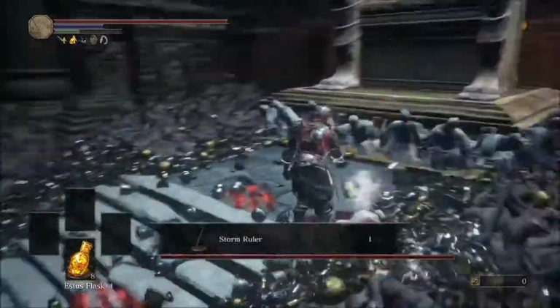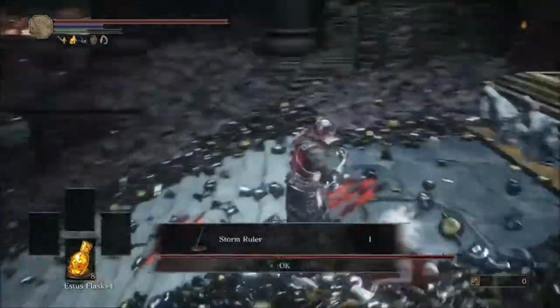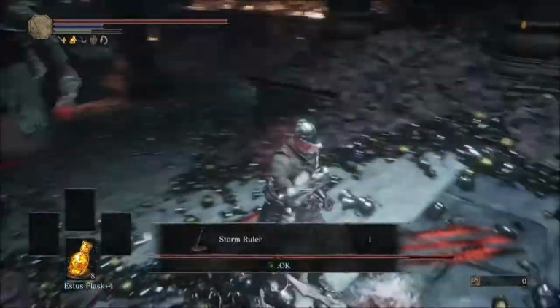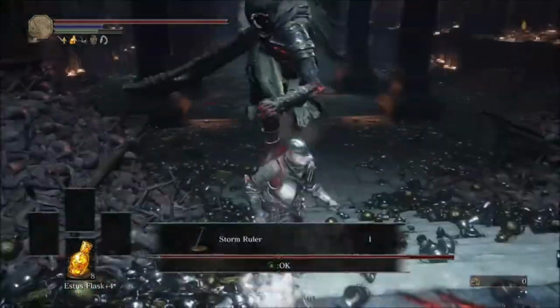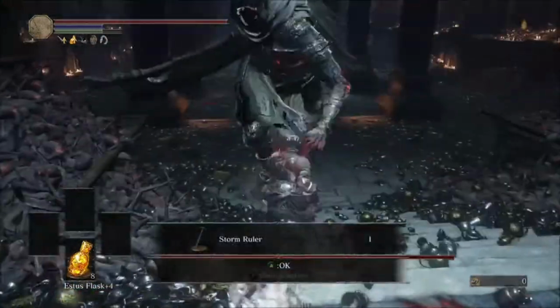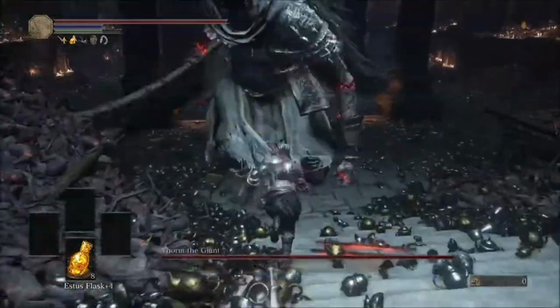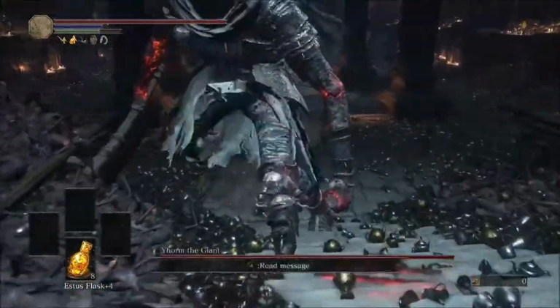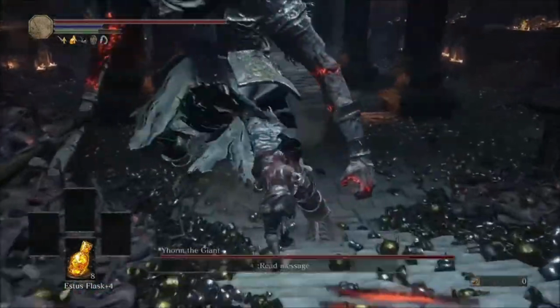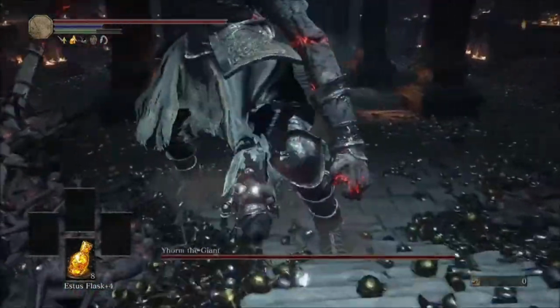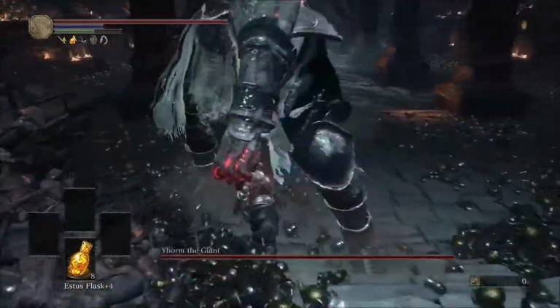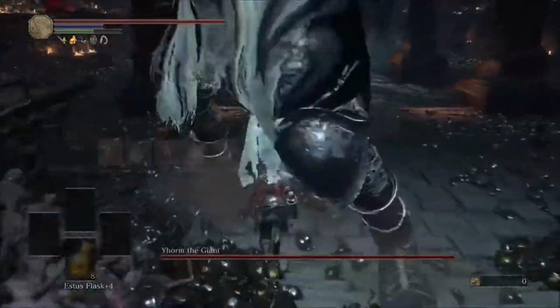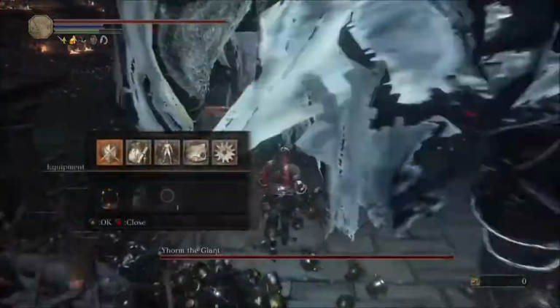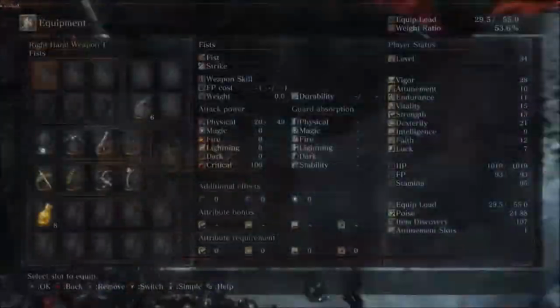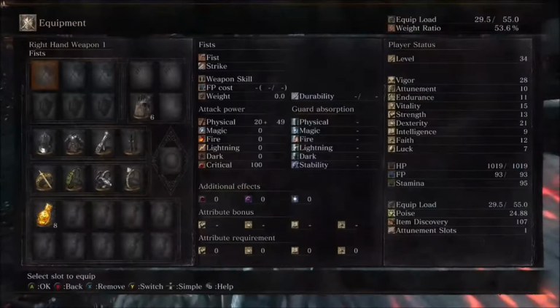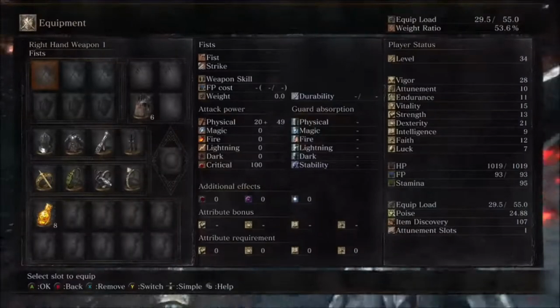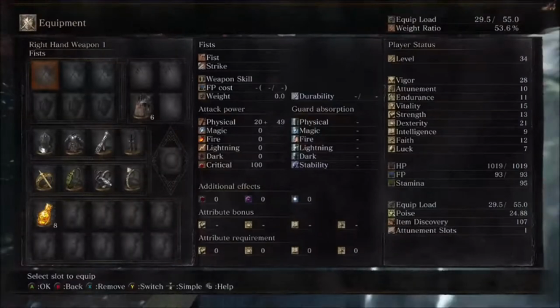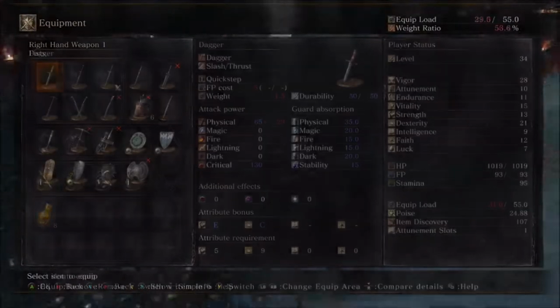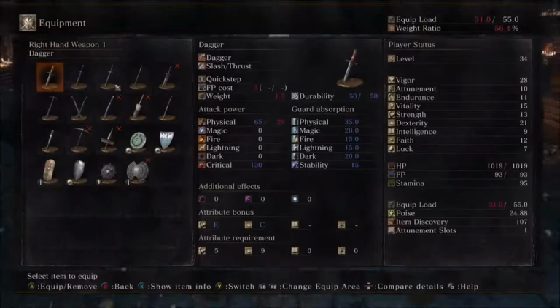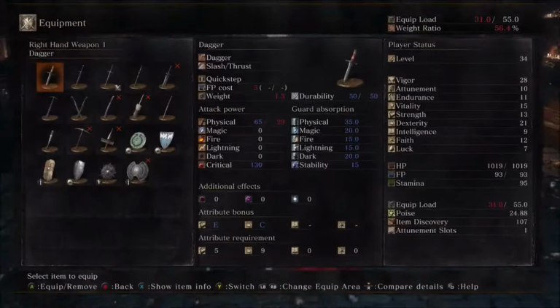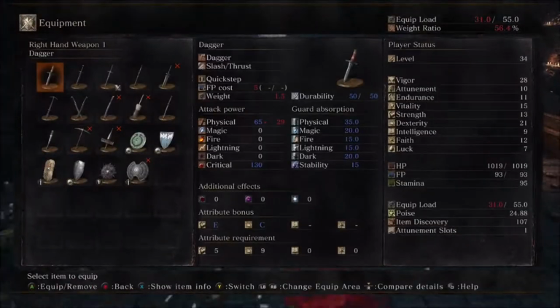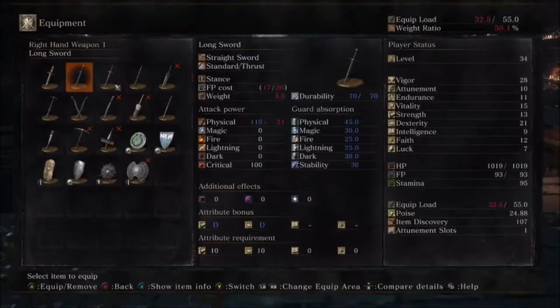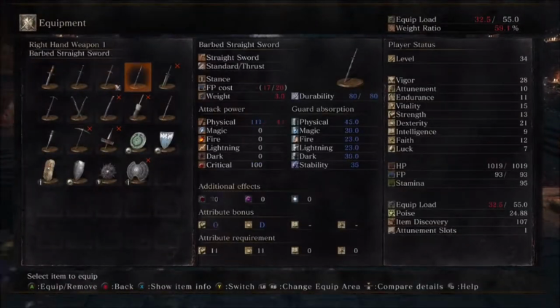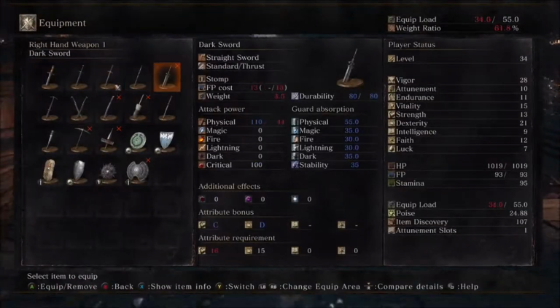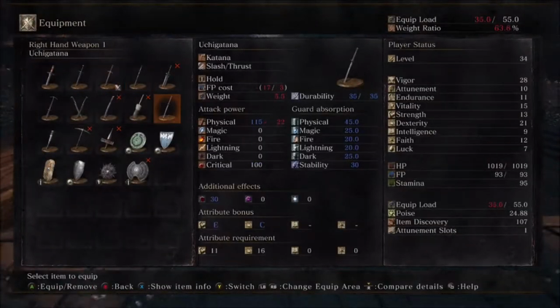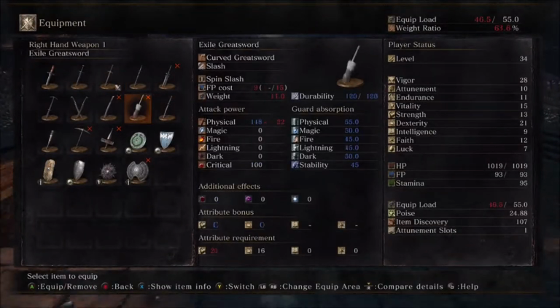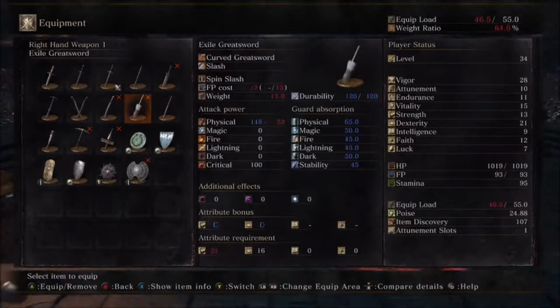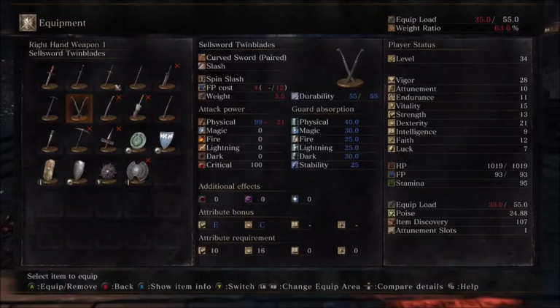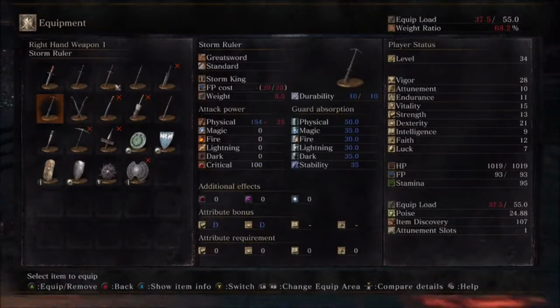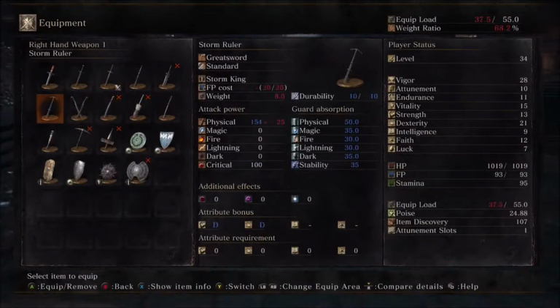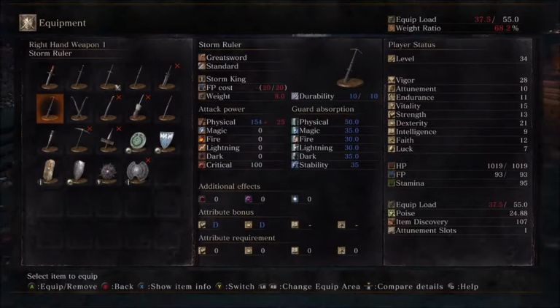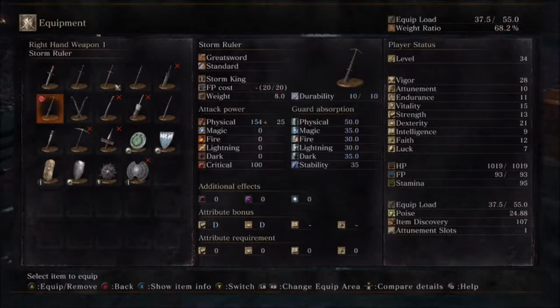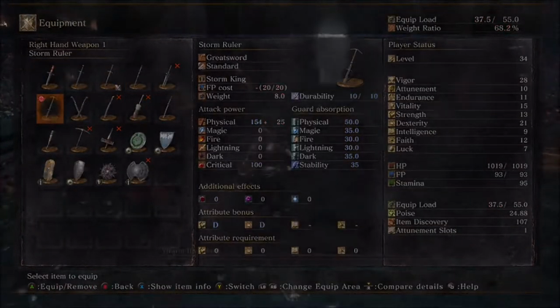Go ahead and grab that item. Once you grab the Storm Ruler, run through his legs, open up your inventory, and put the Storm Ruler in your main hand.